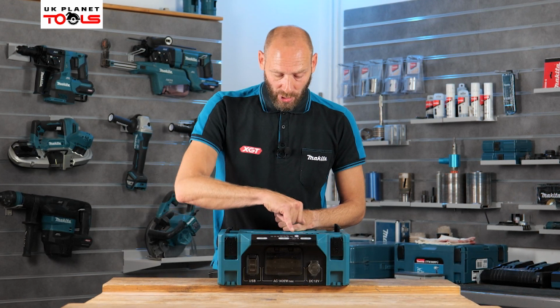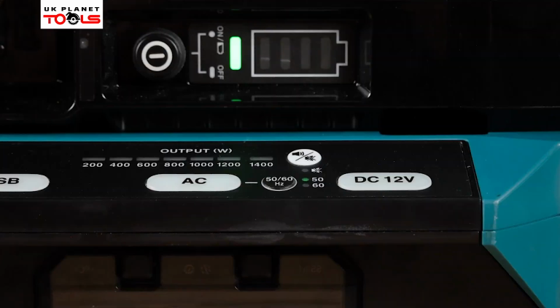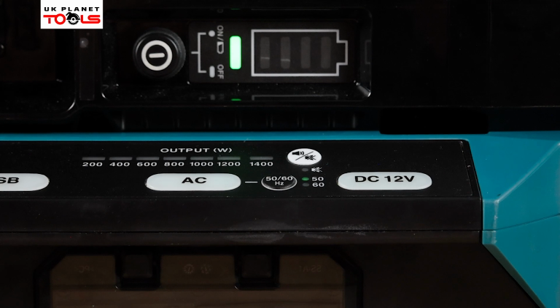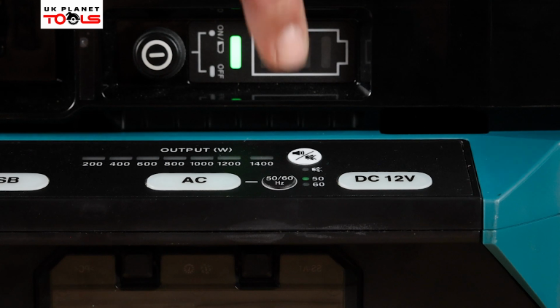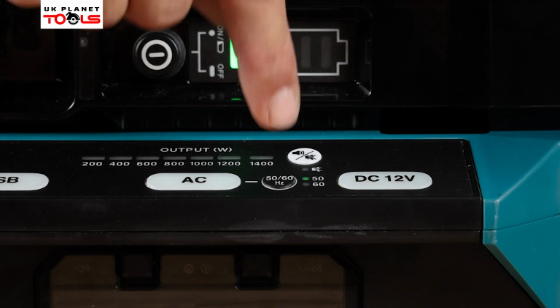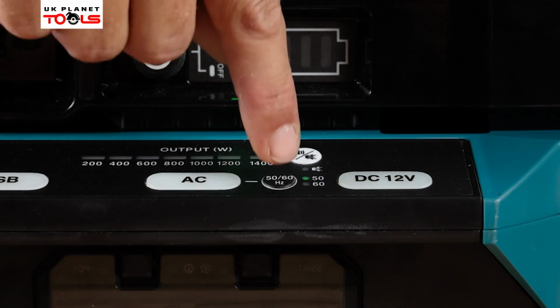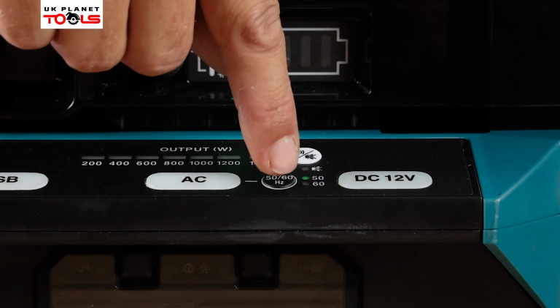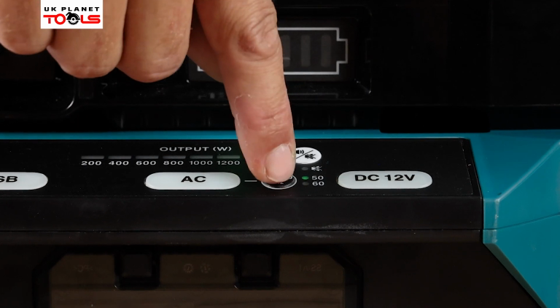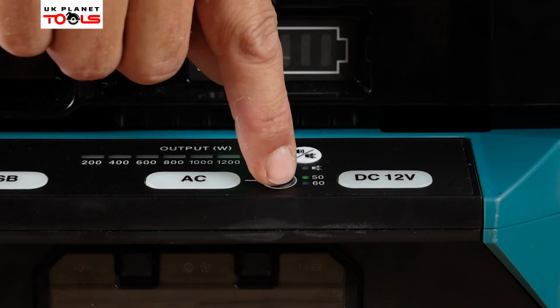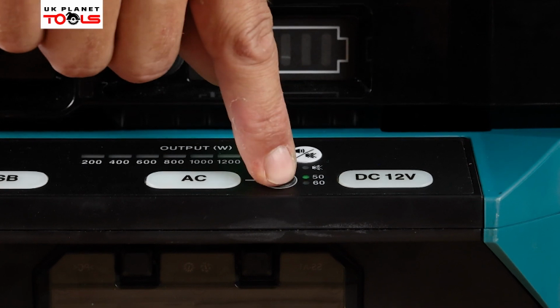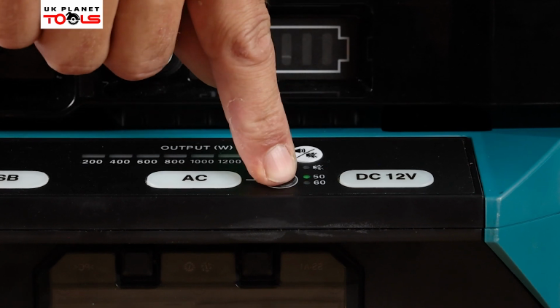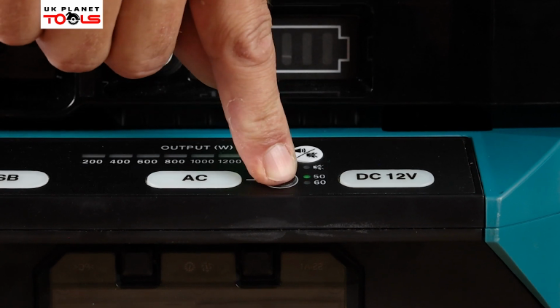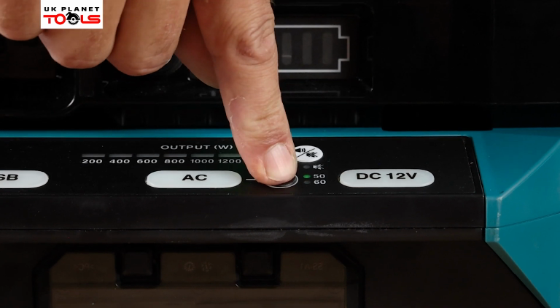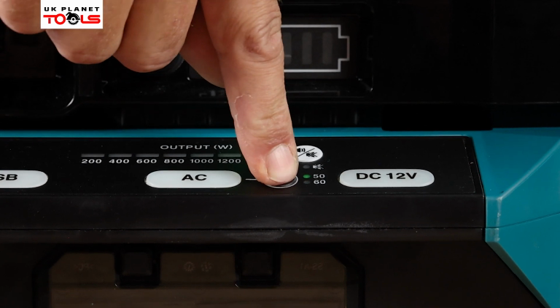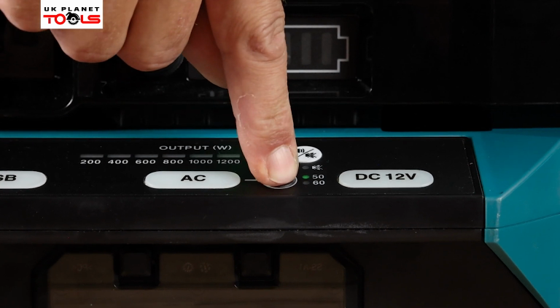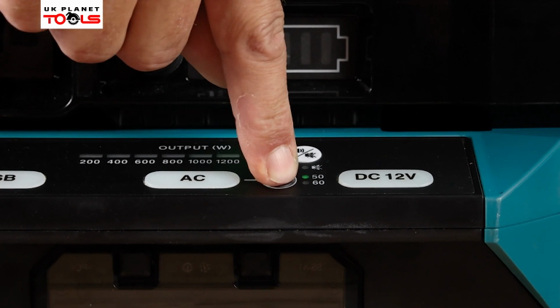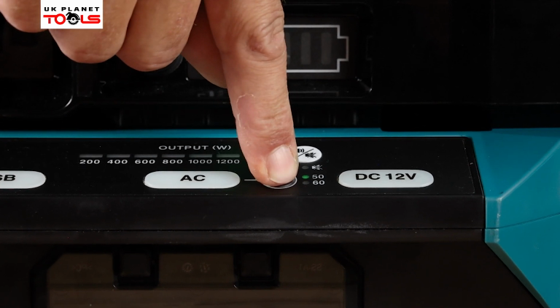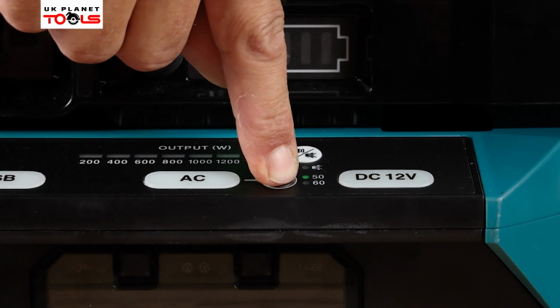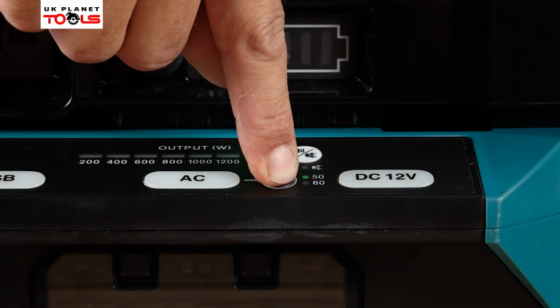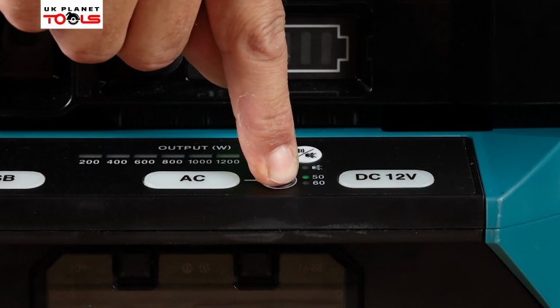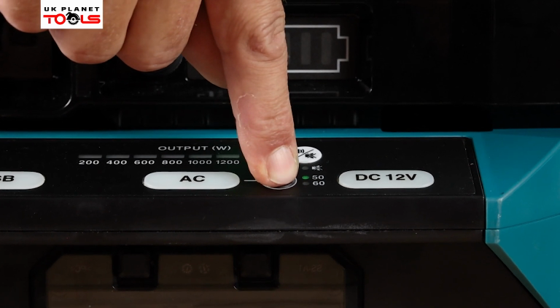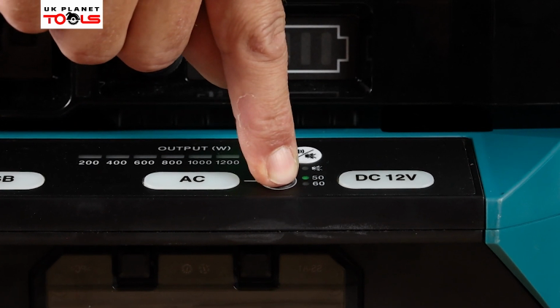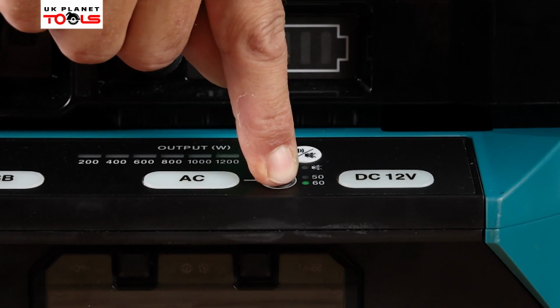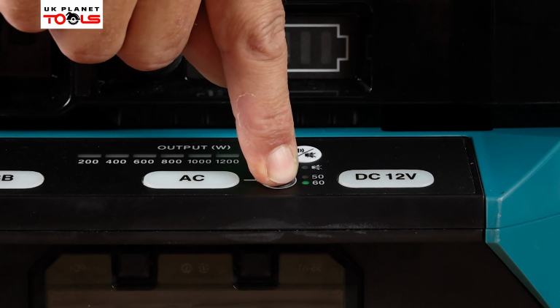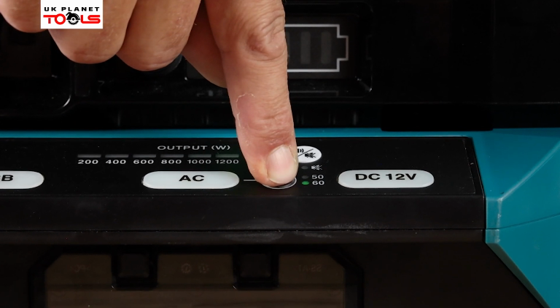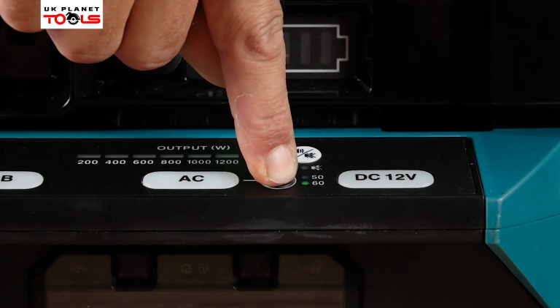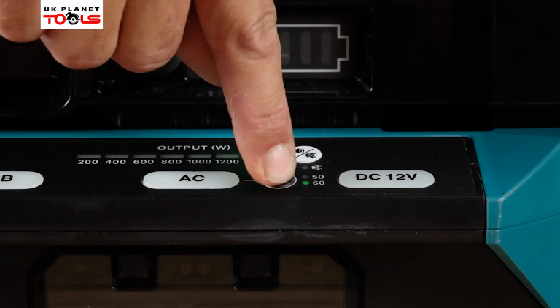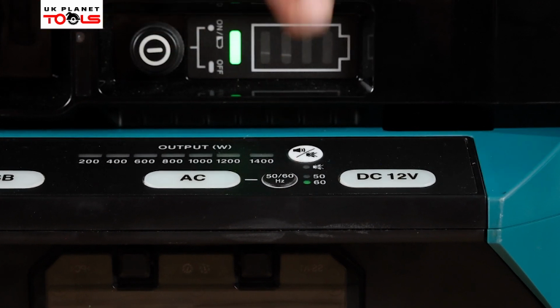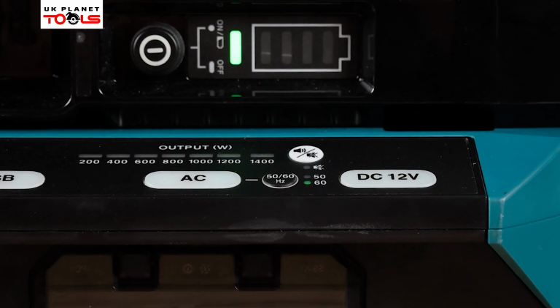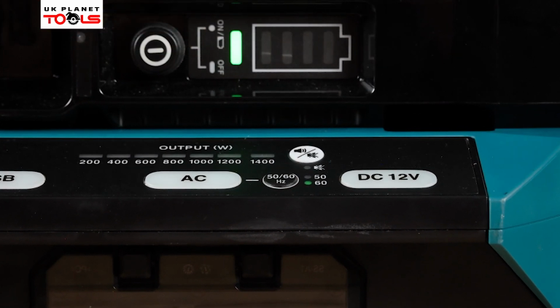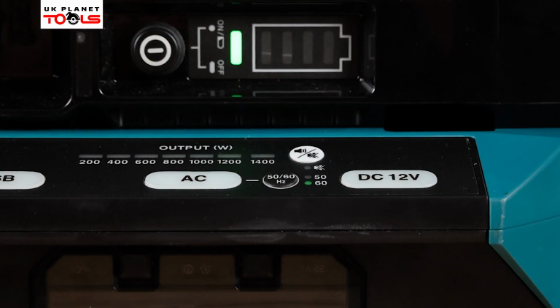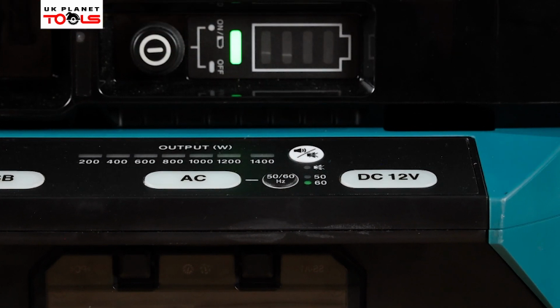You can also choose whether the AC power is delivered at 50 or 60 hertz.